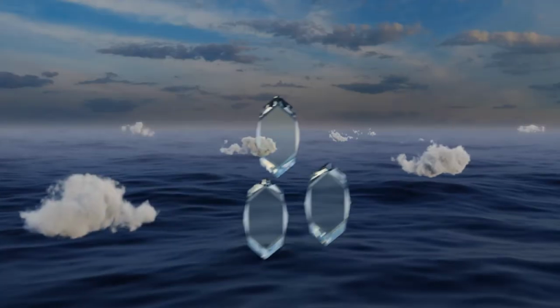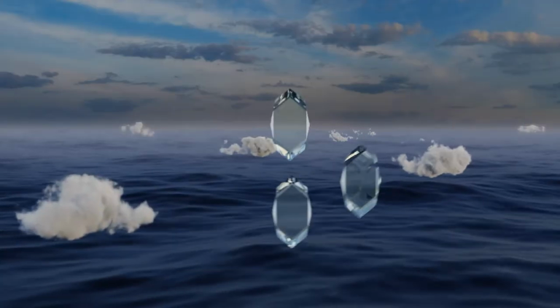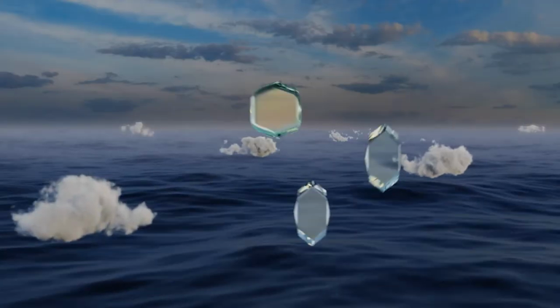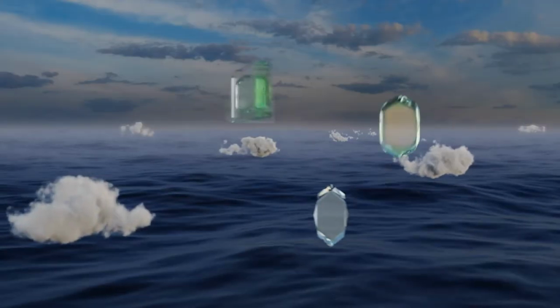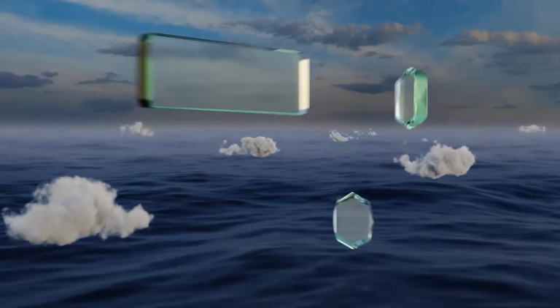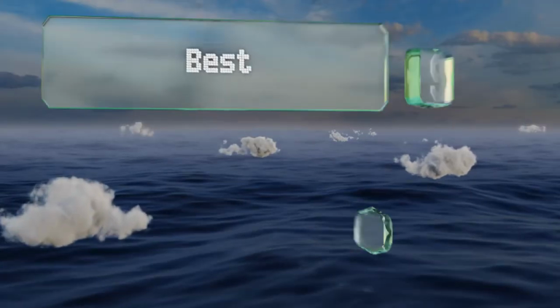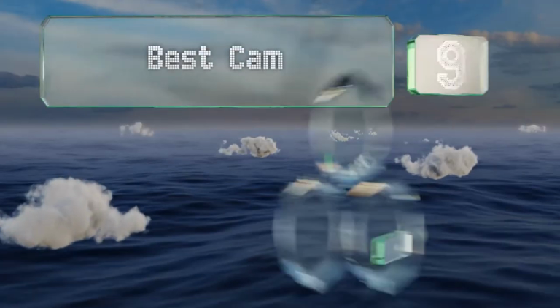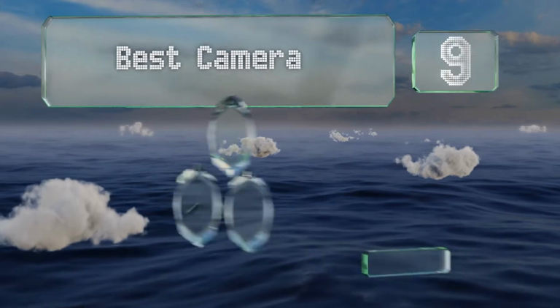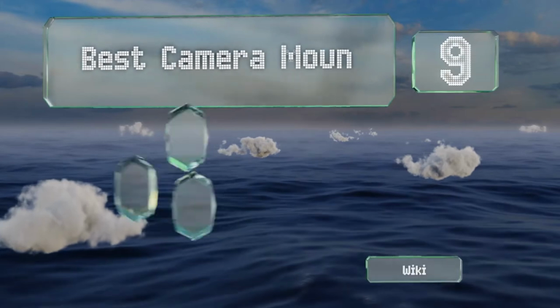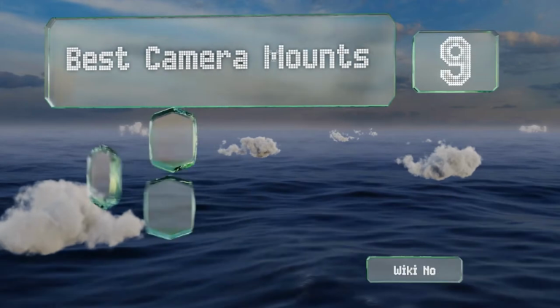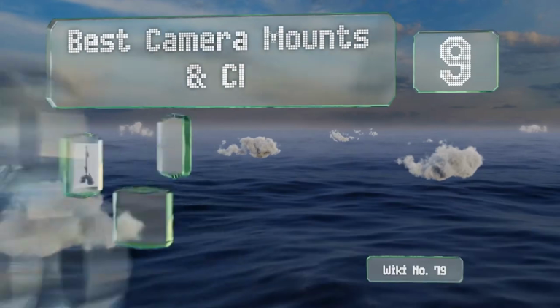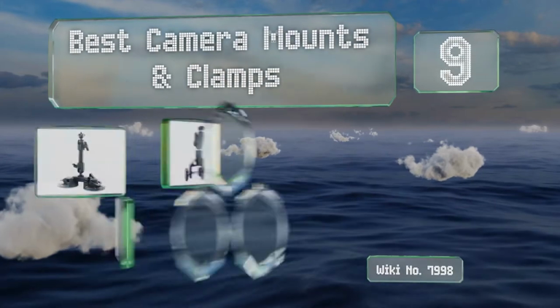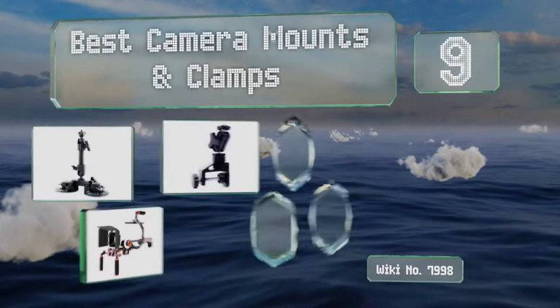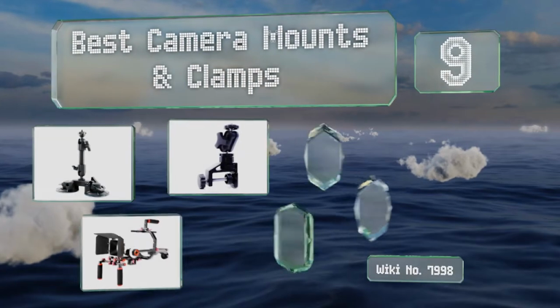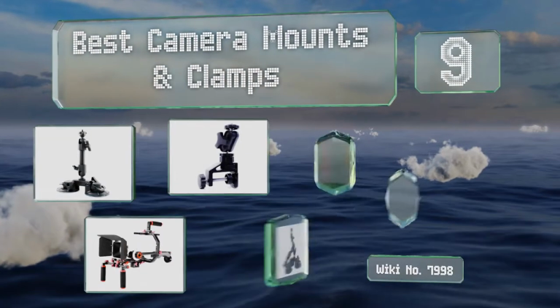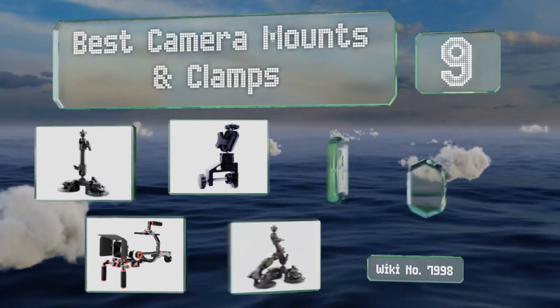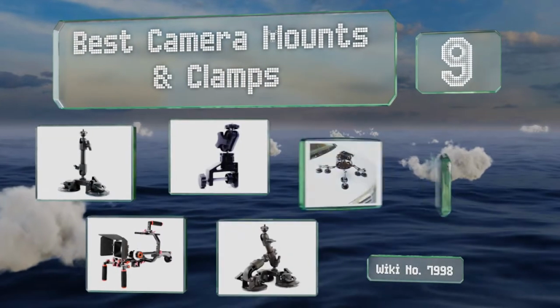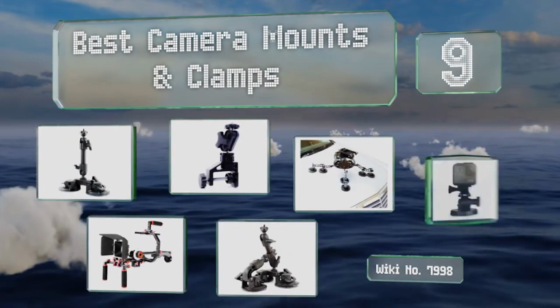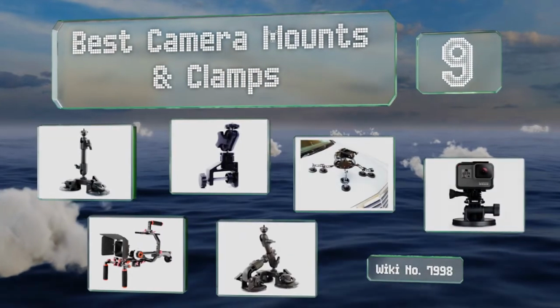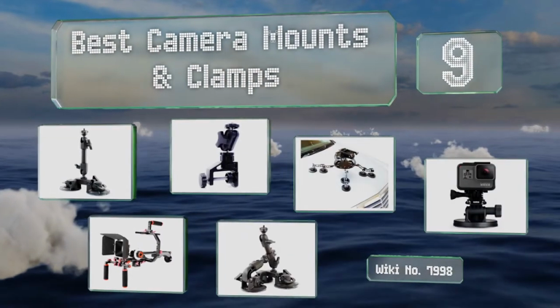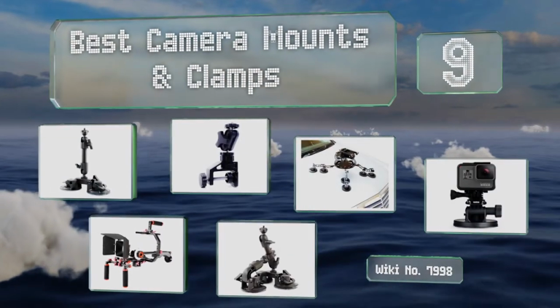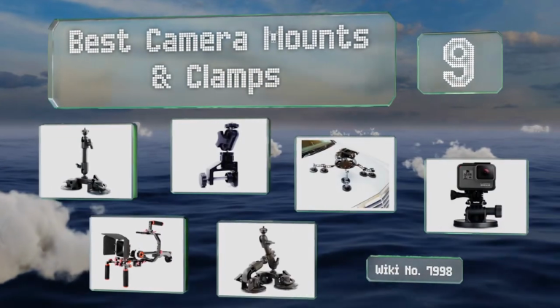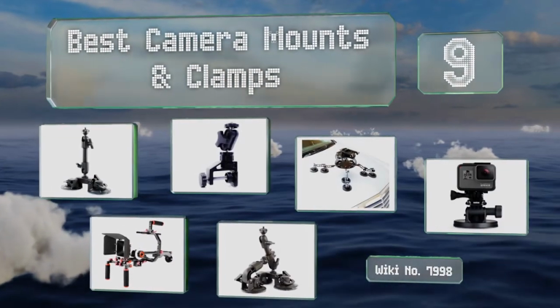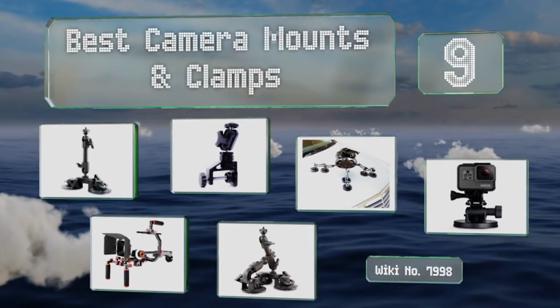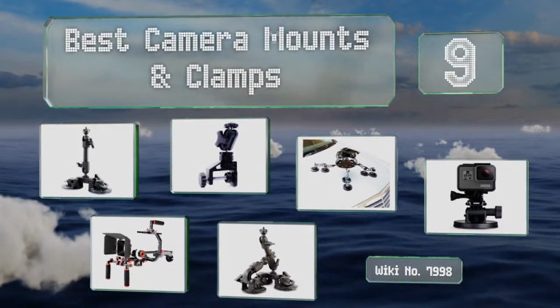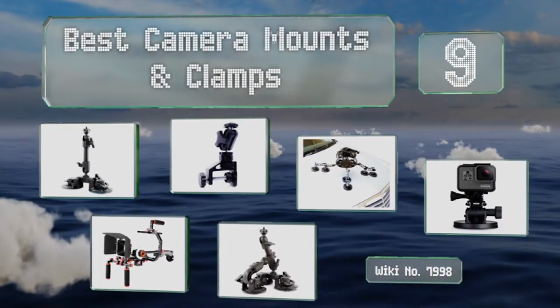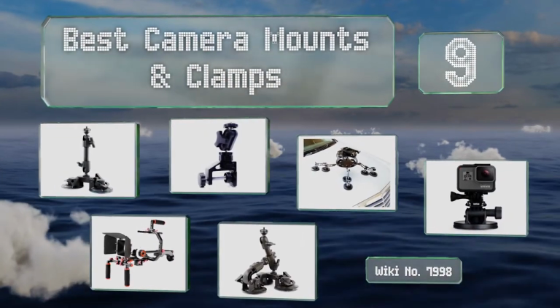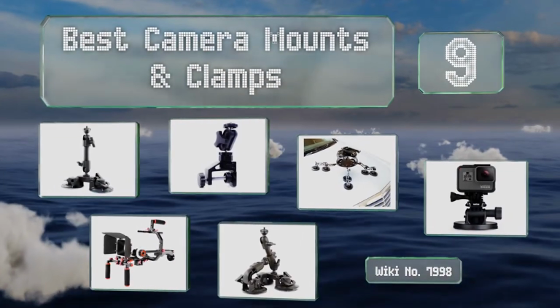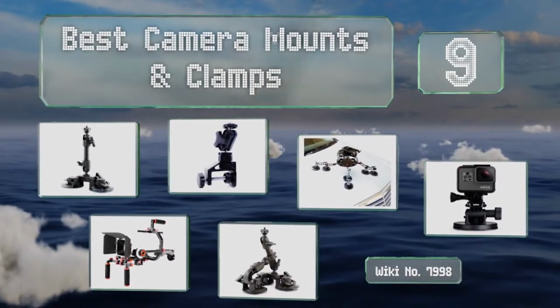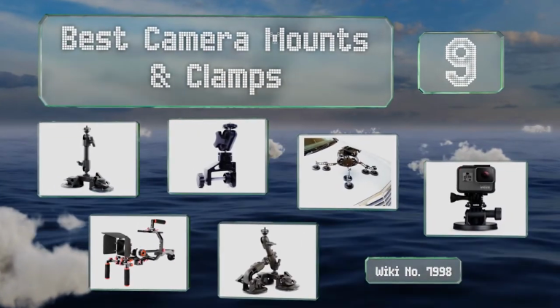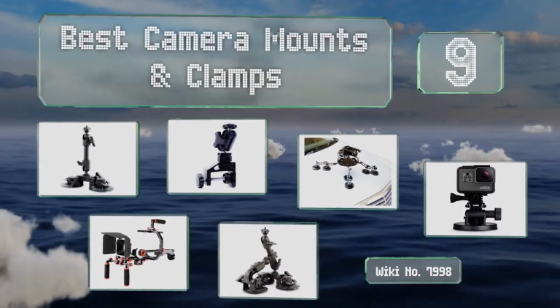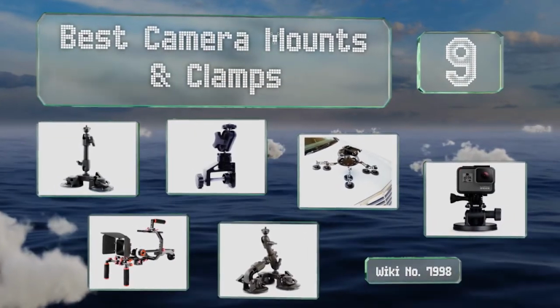EasyVid presents the nine best camera mounts and clamps. Let's get started with the list.